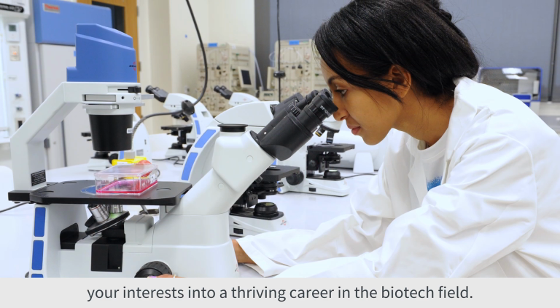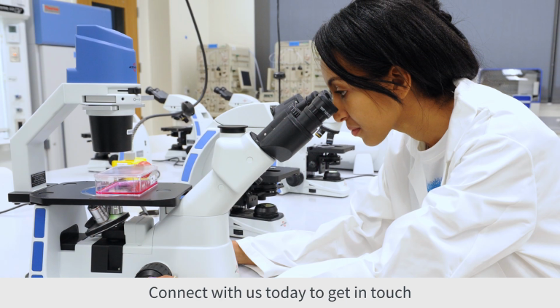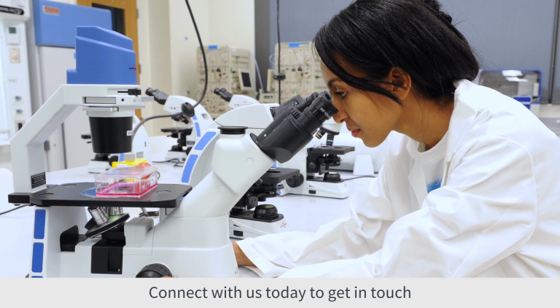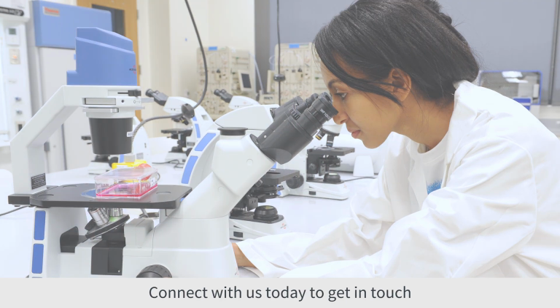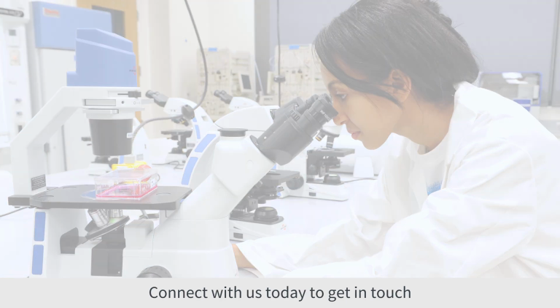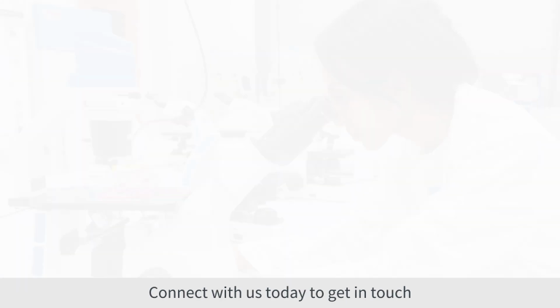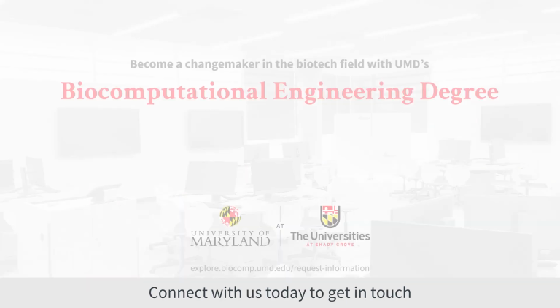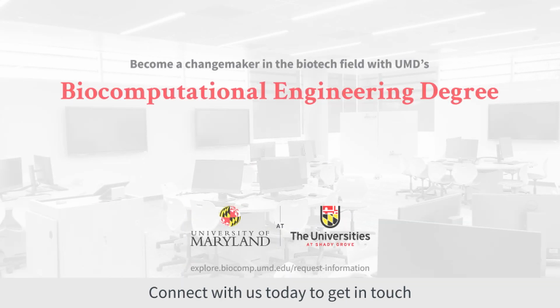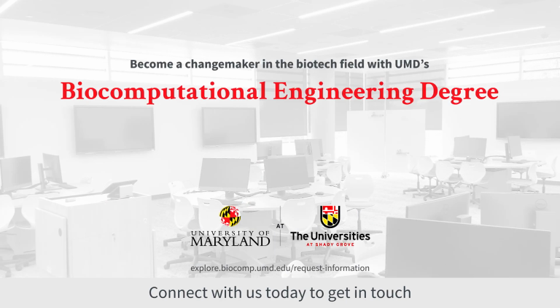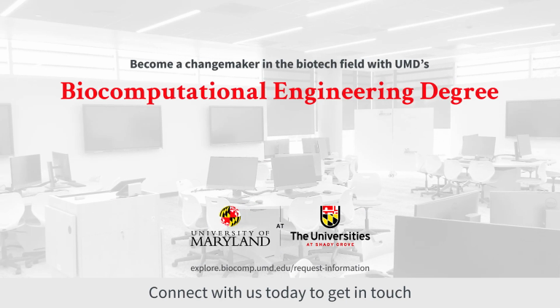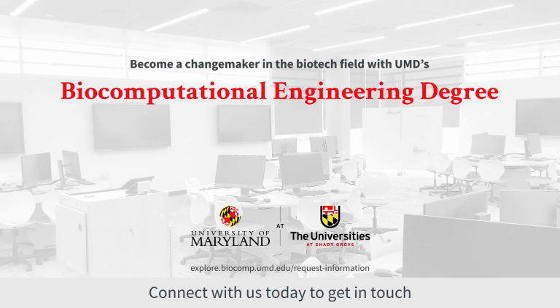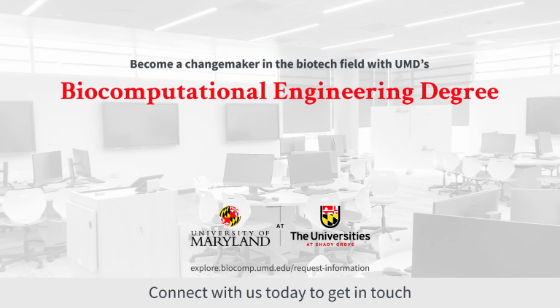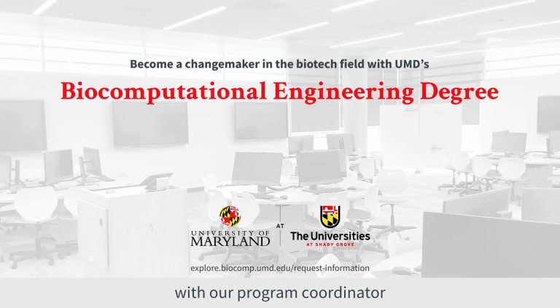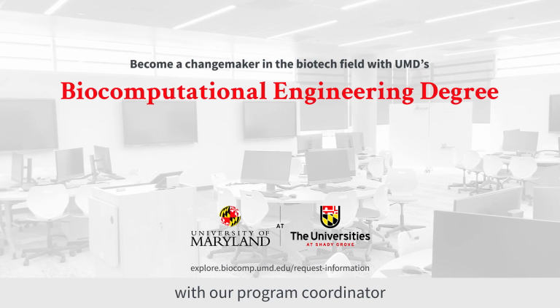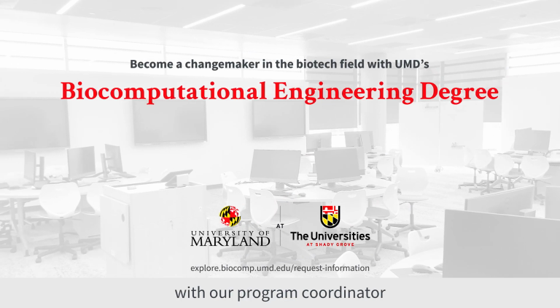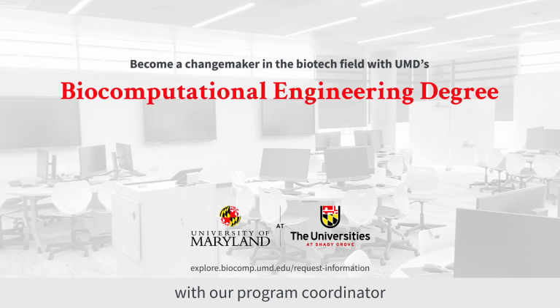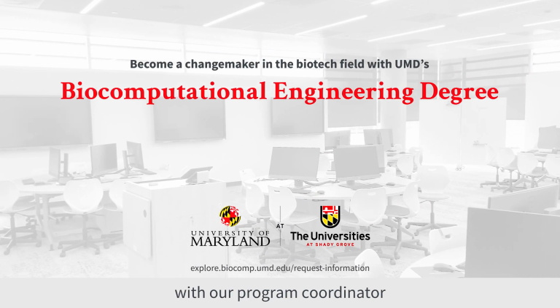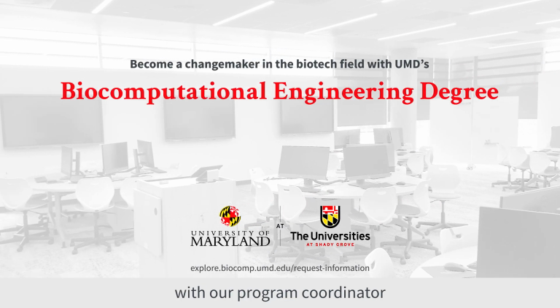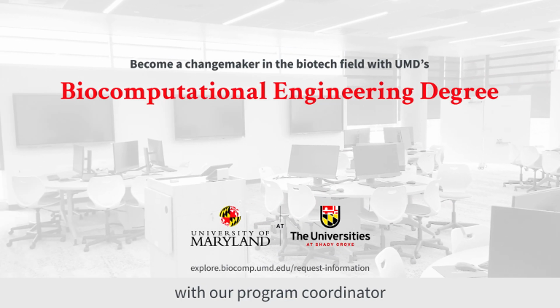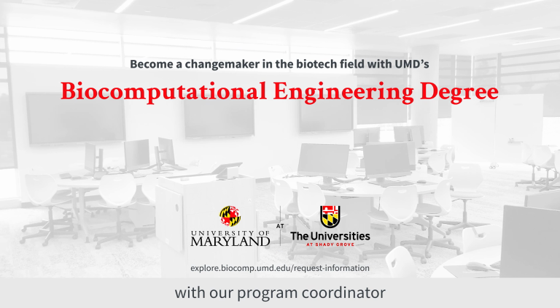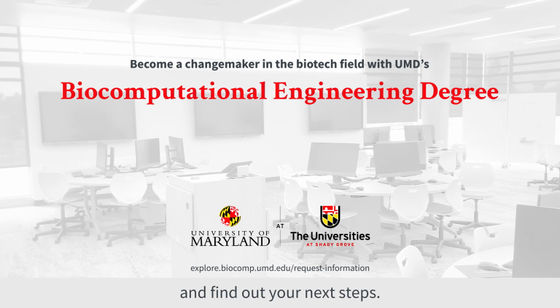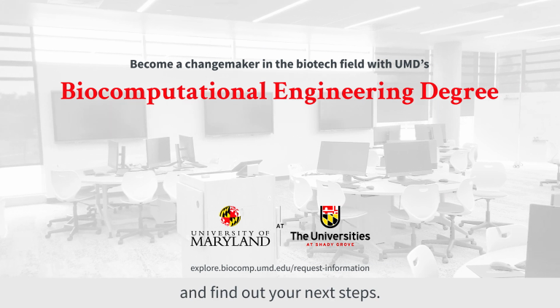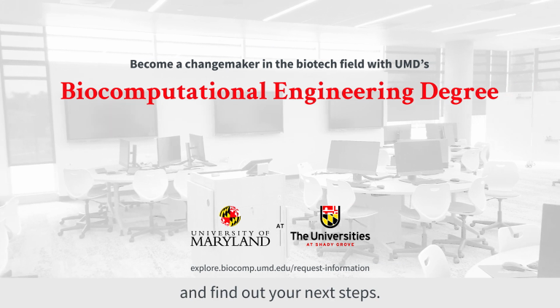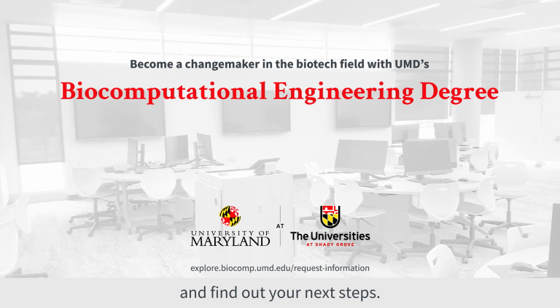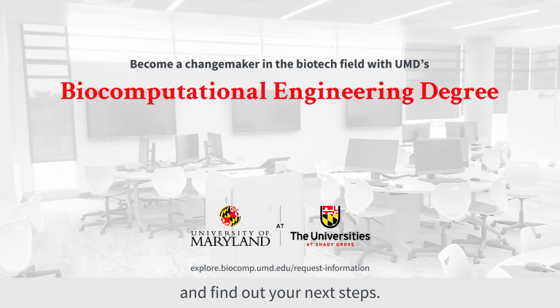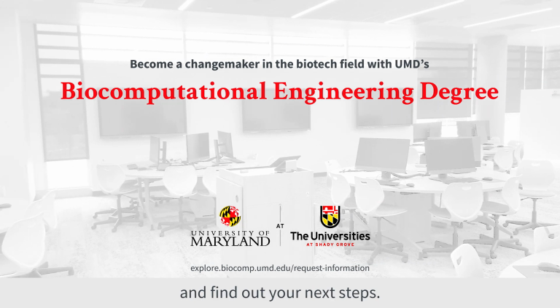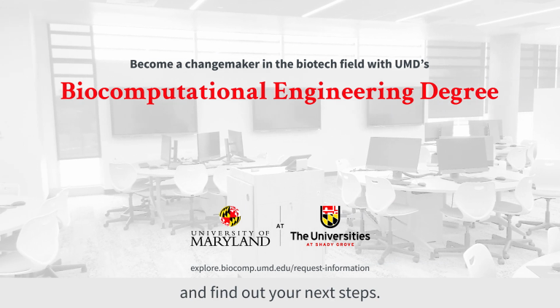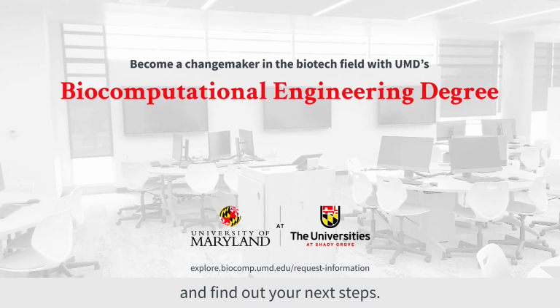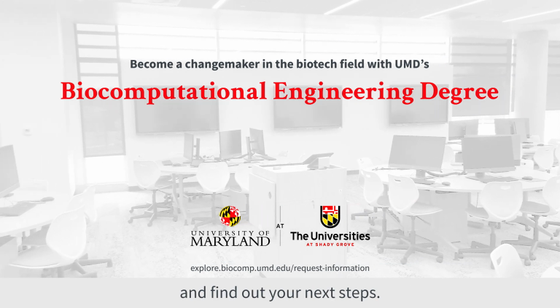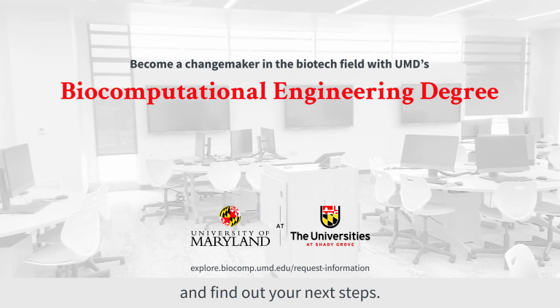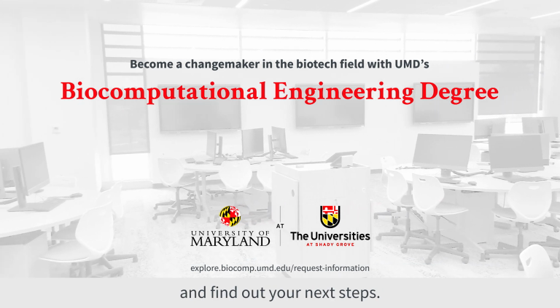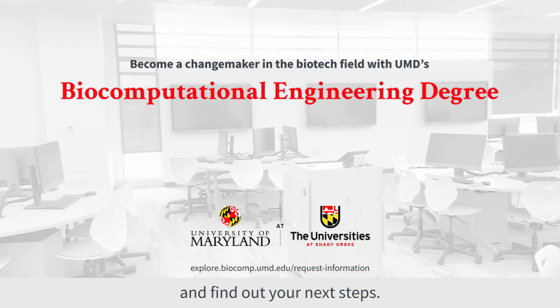Connect with us today to get in touch with our program coordinator and find out your next steps.